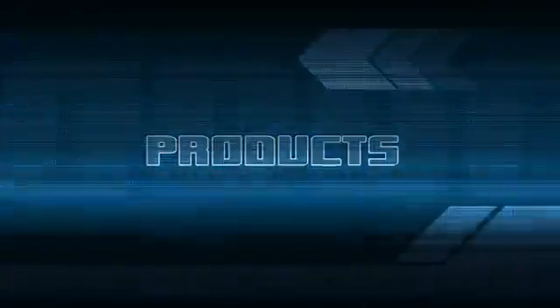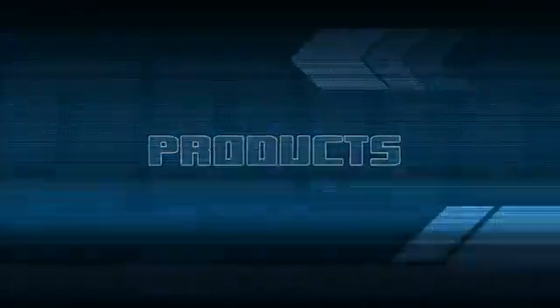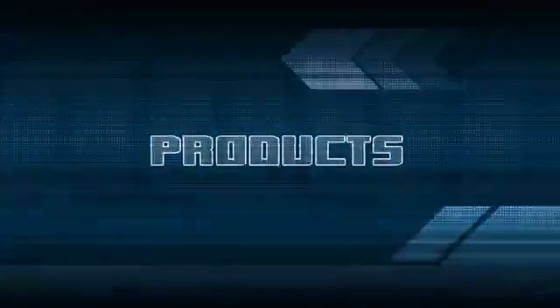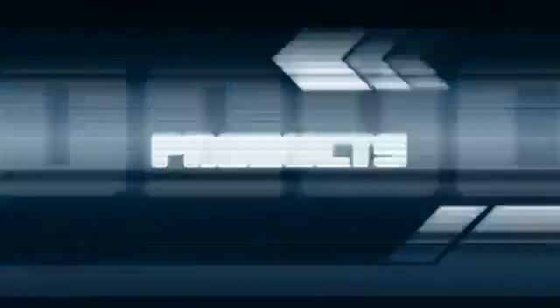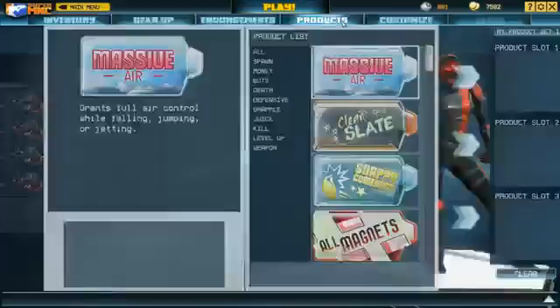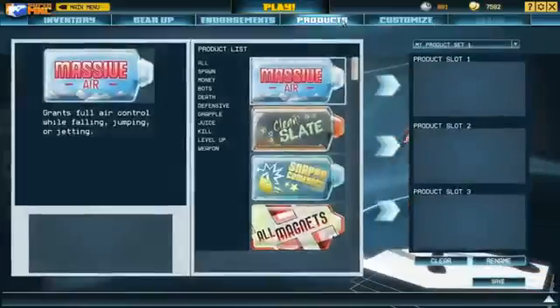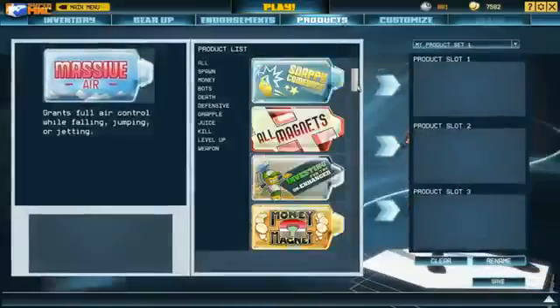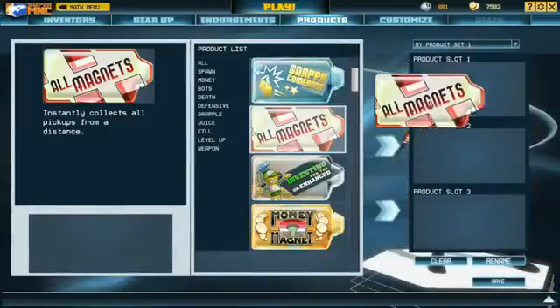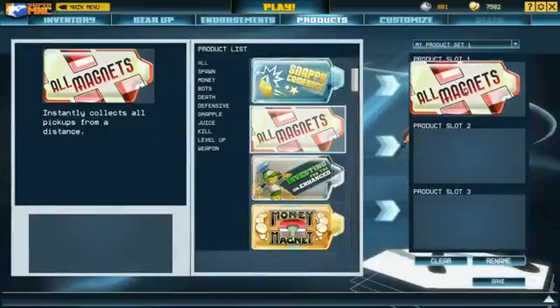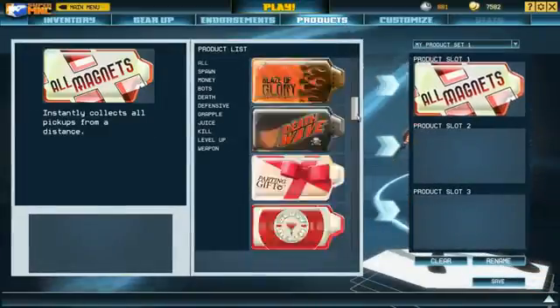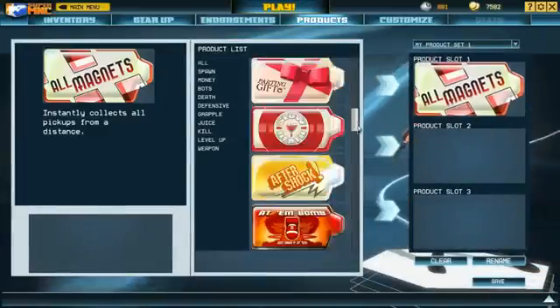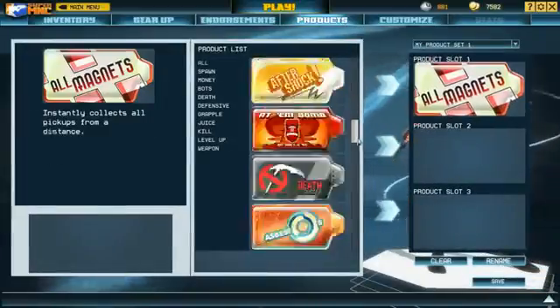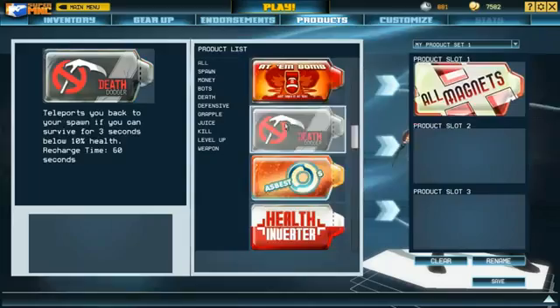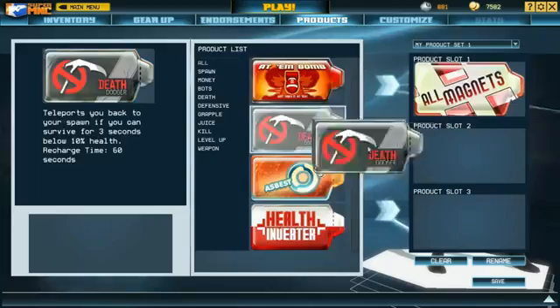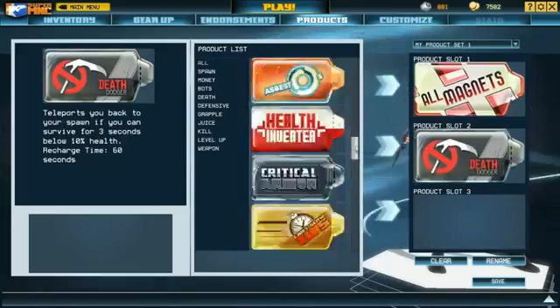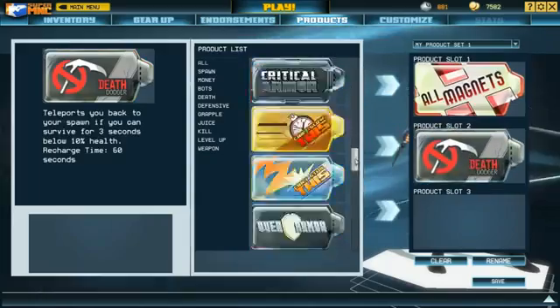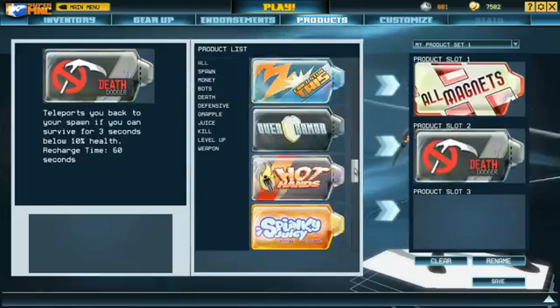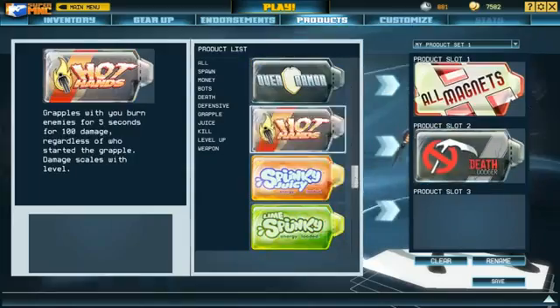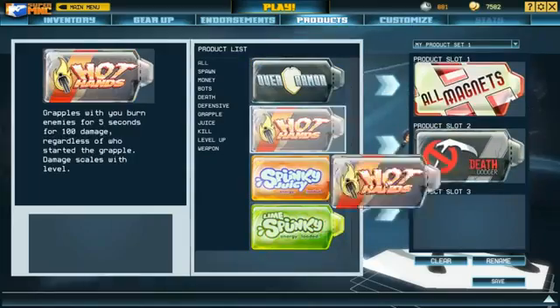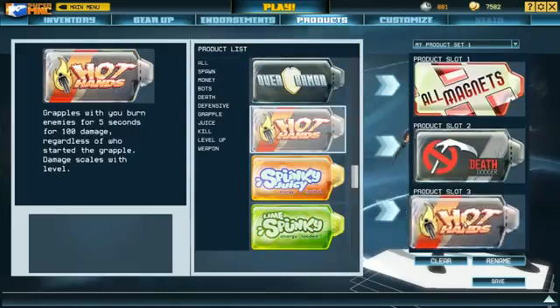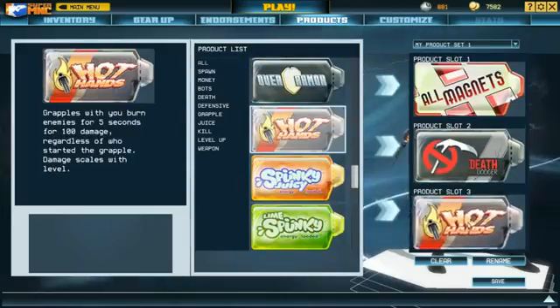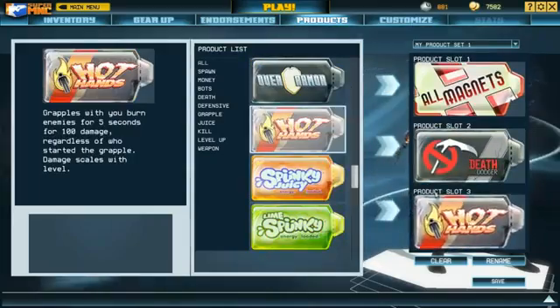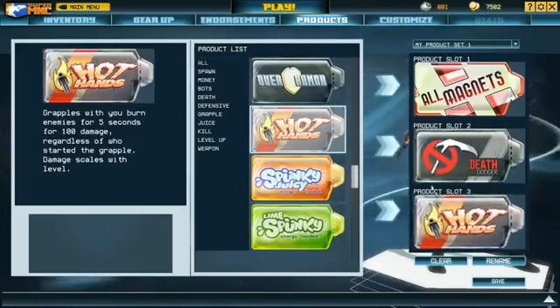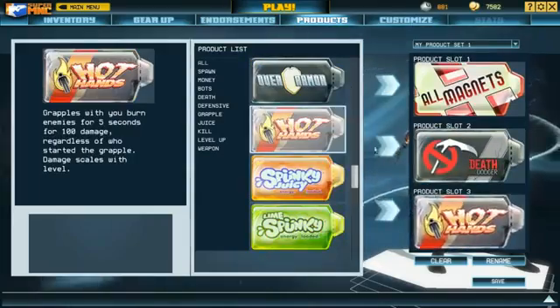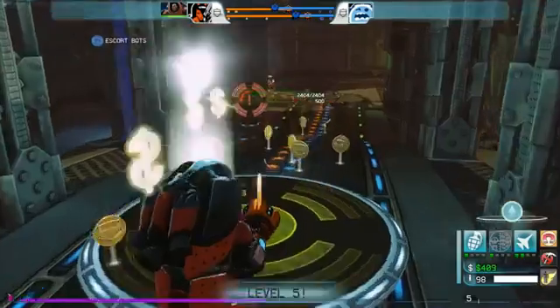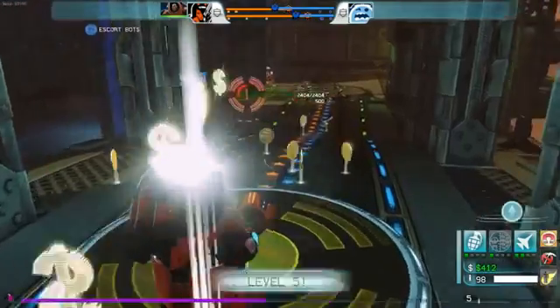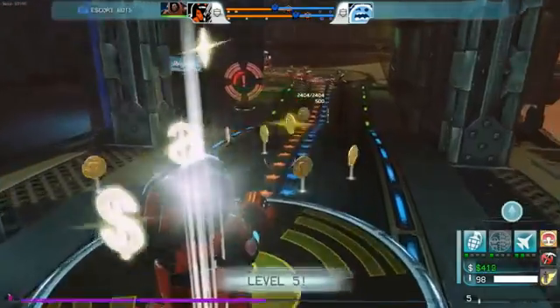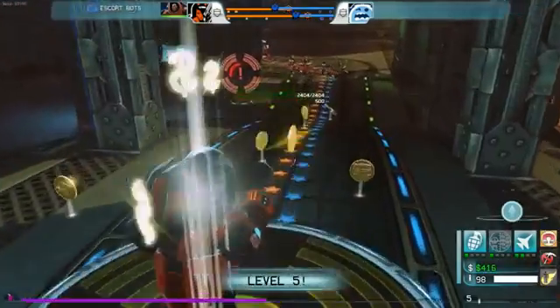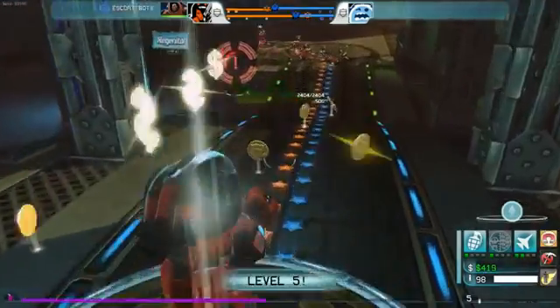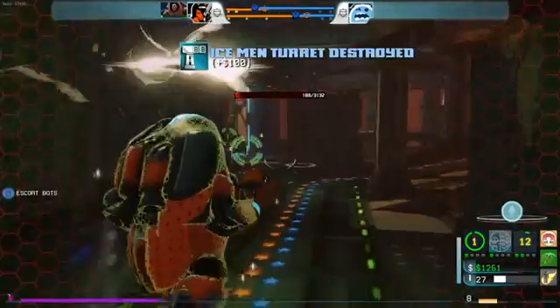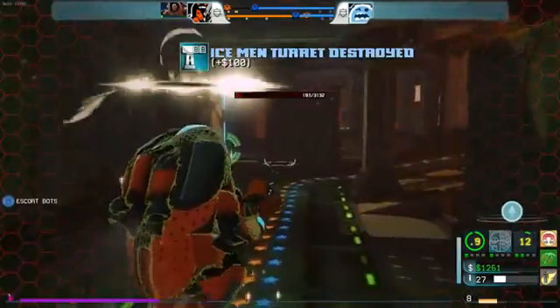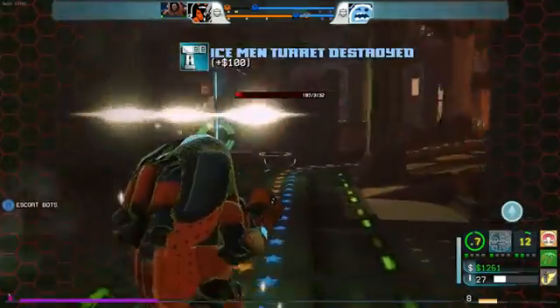You can assign your pros up to three products. Products give your pro certain advantages during the match.